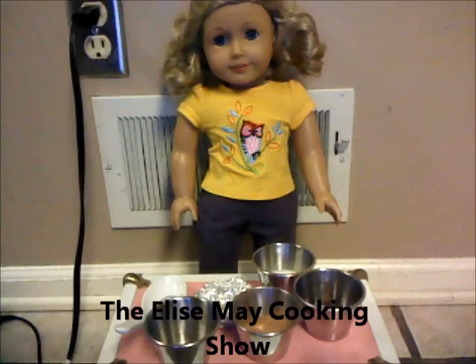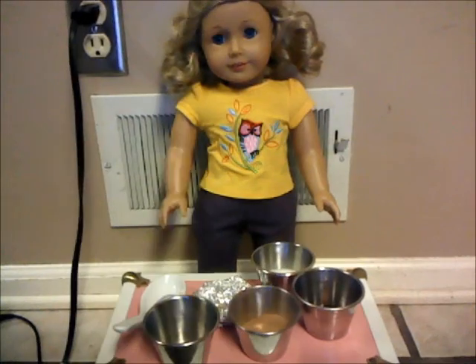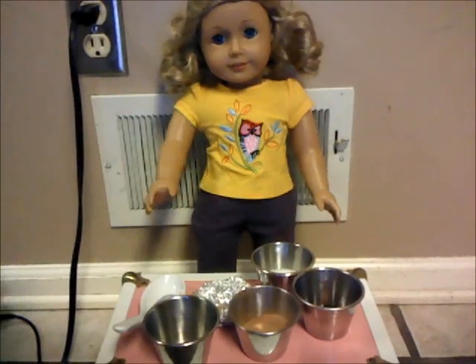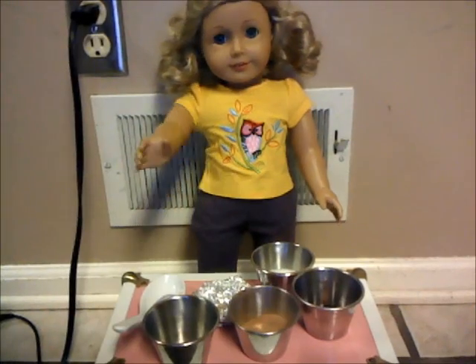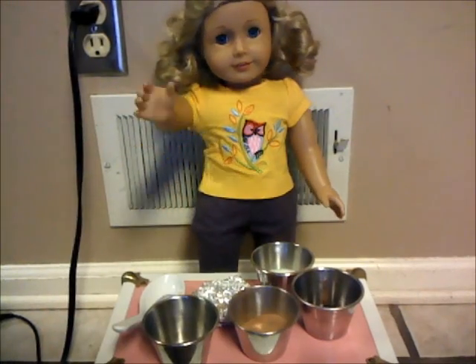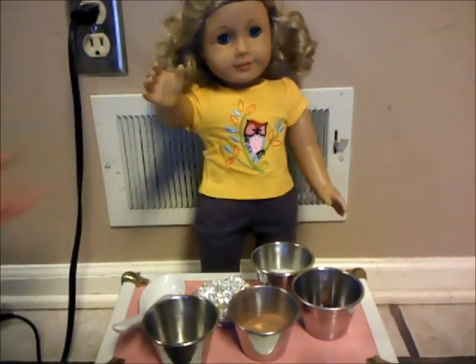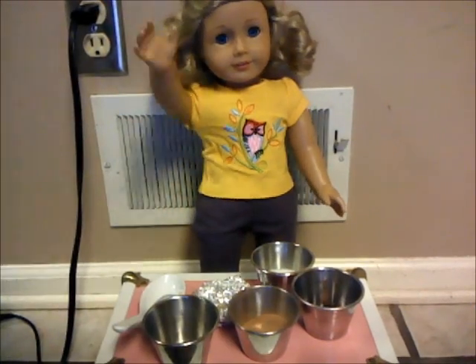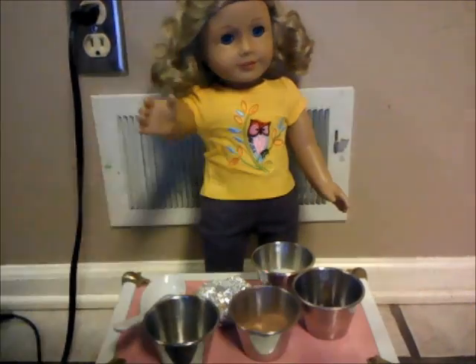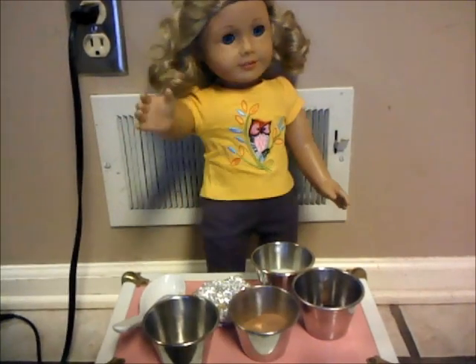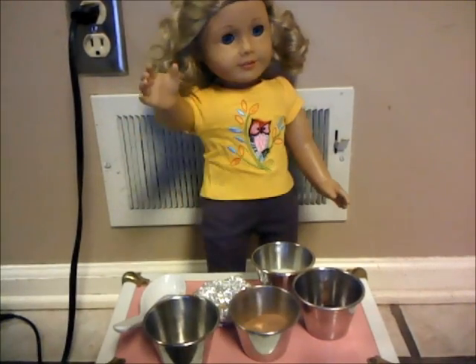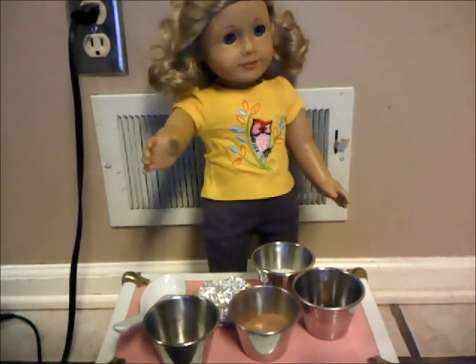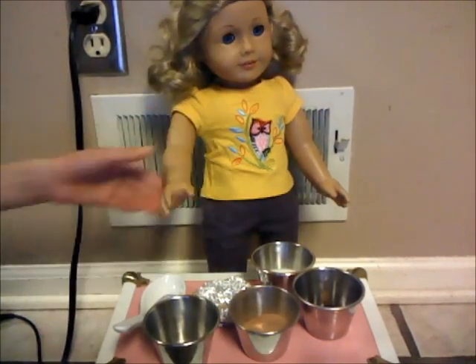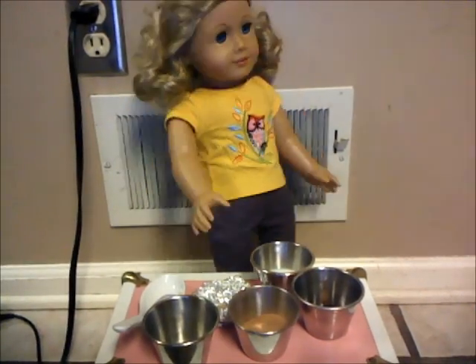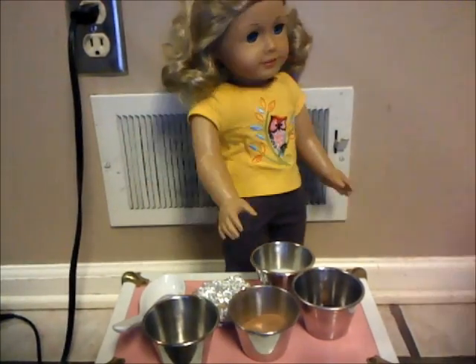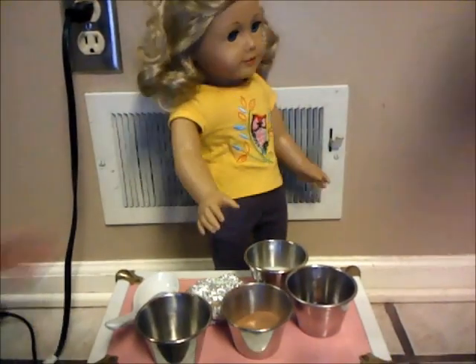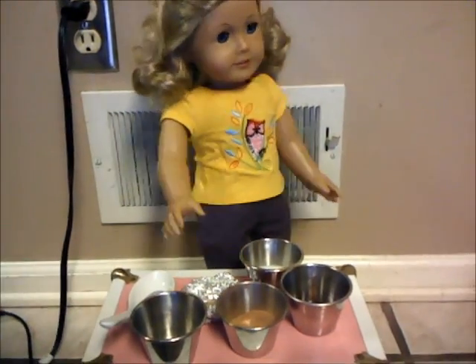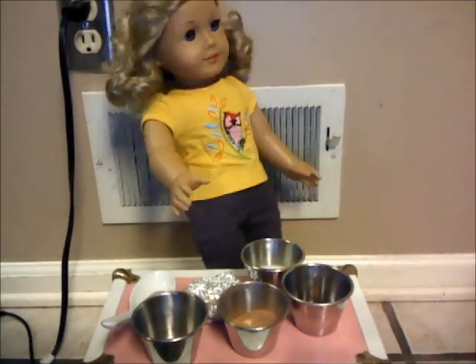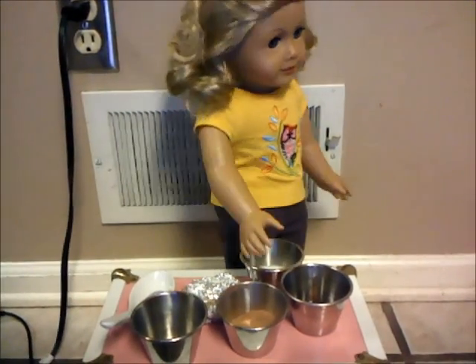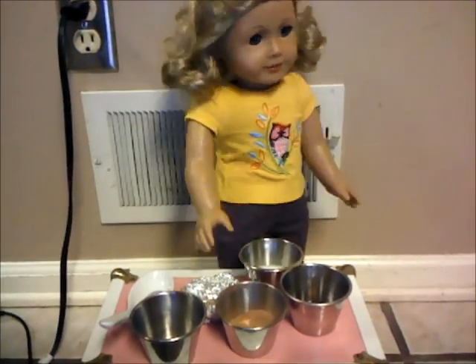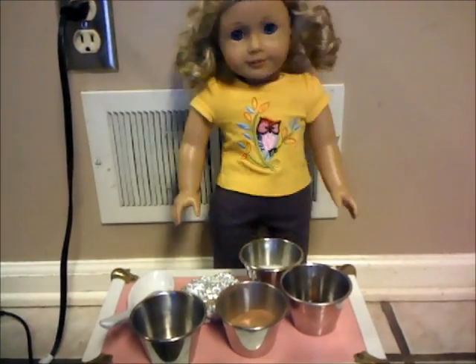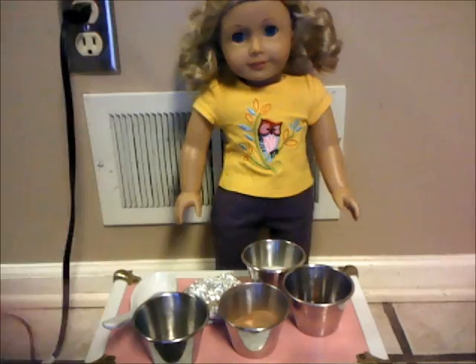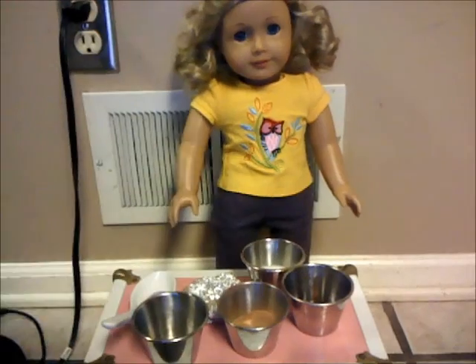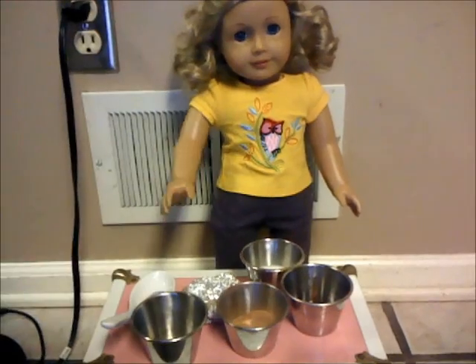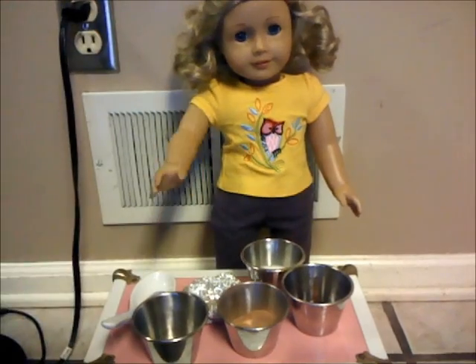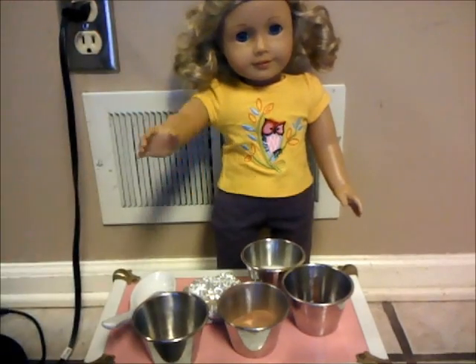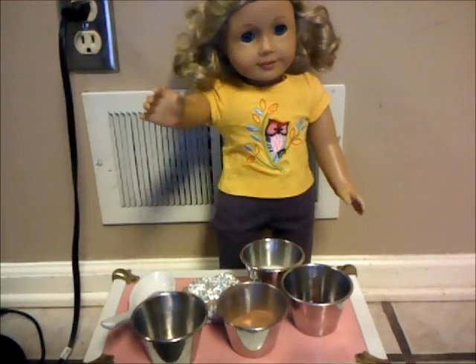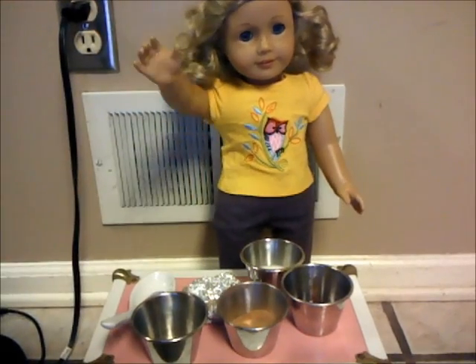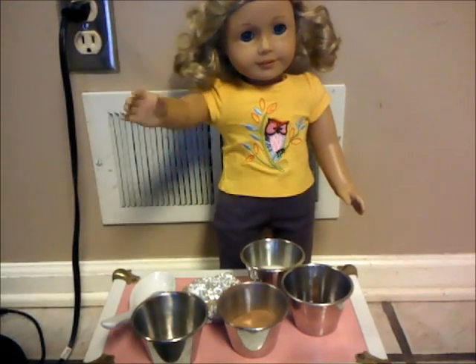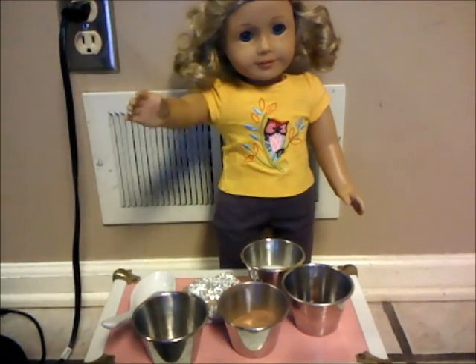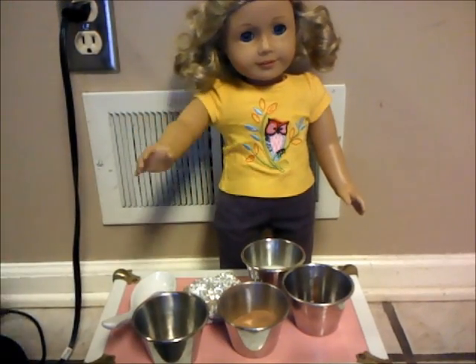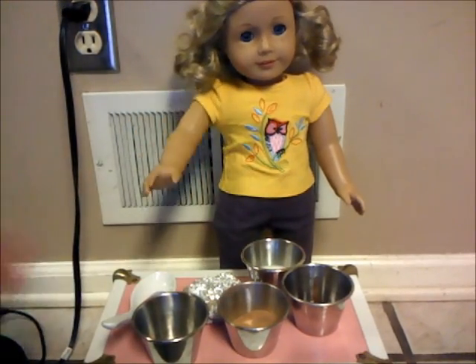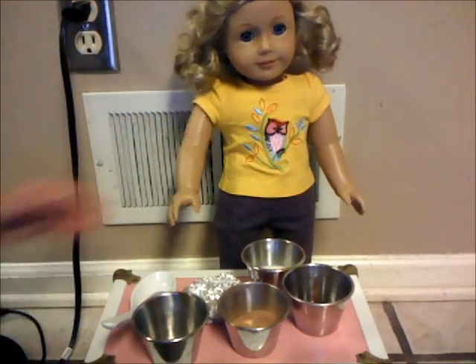Hello and welcome to Luke's May Cooking Show. This is what you'll need: some milk, some chocolate syrup, and some cocoa powder.